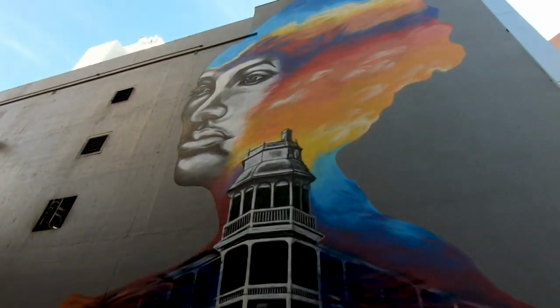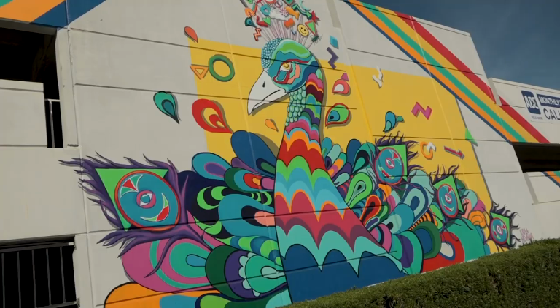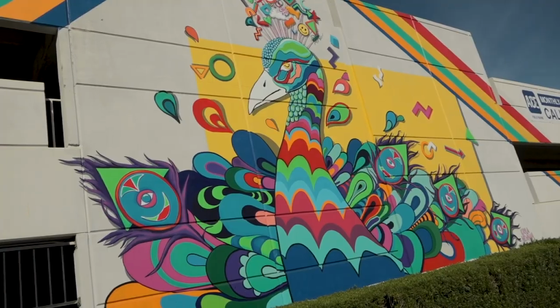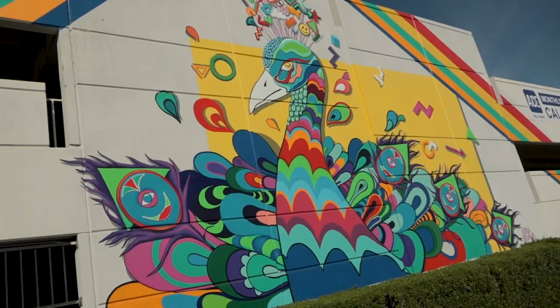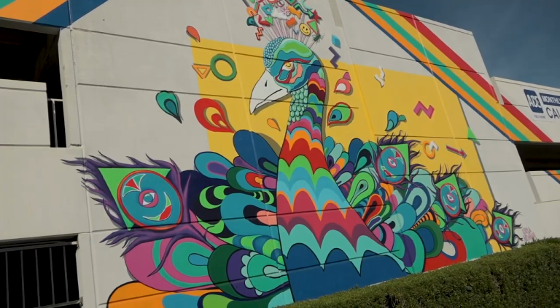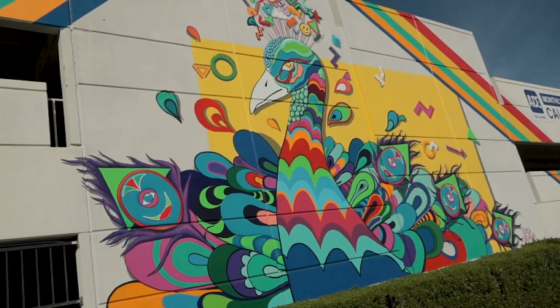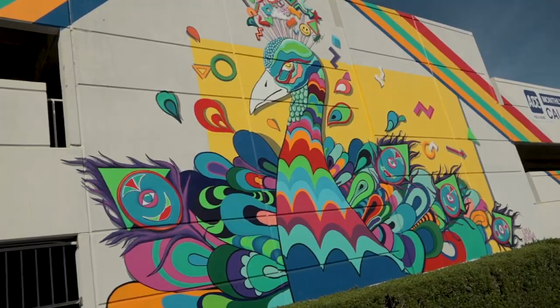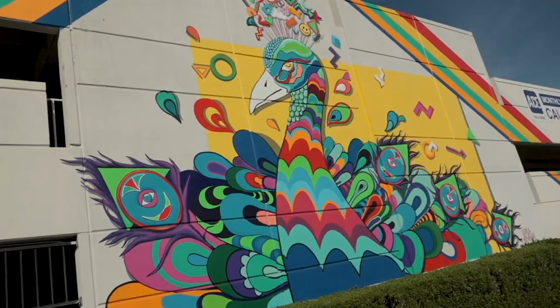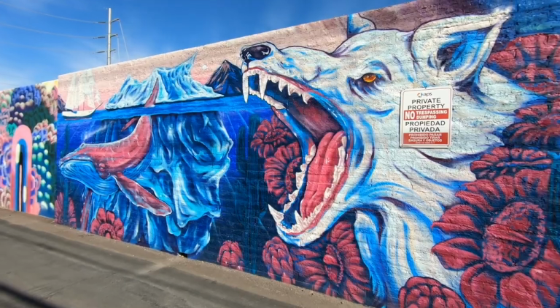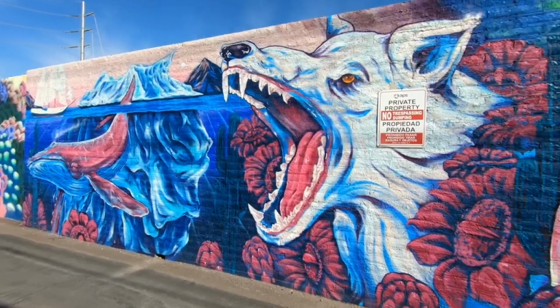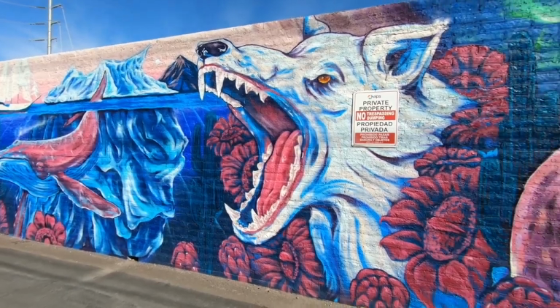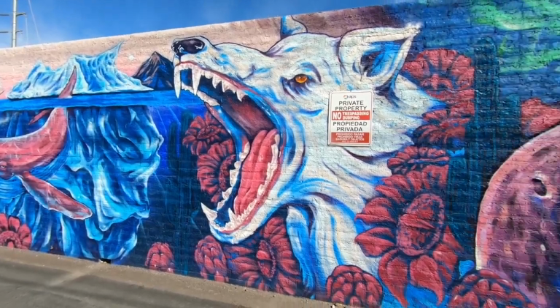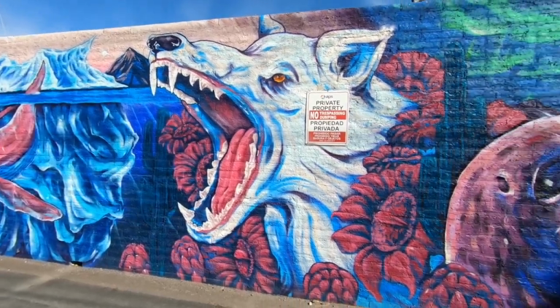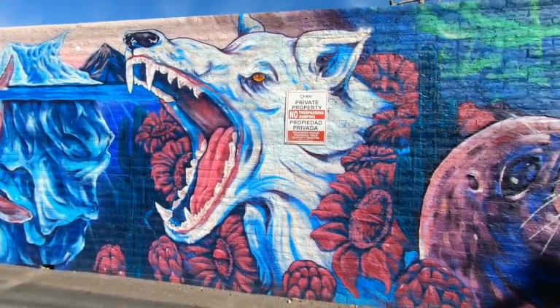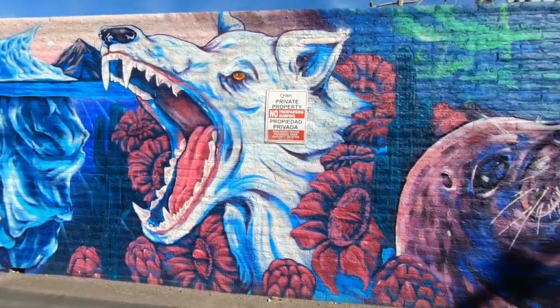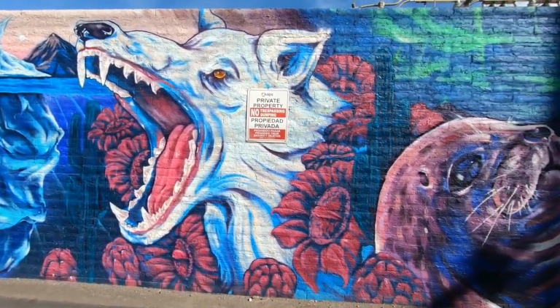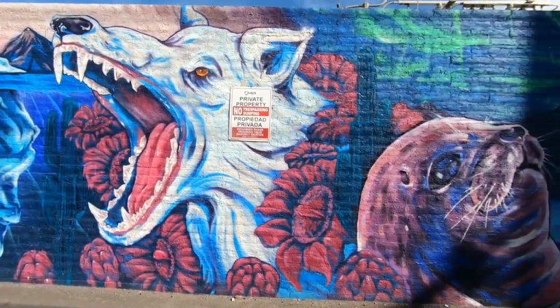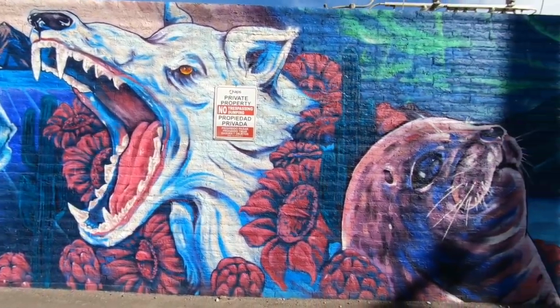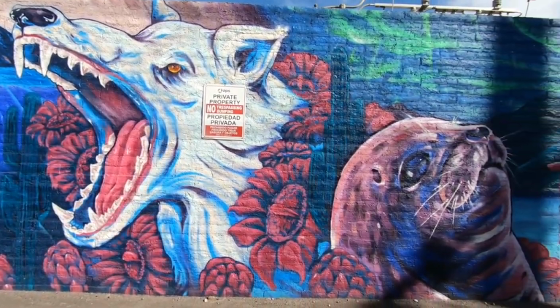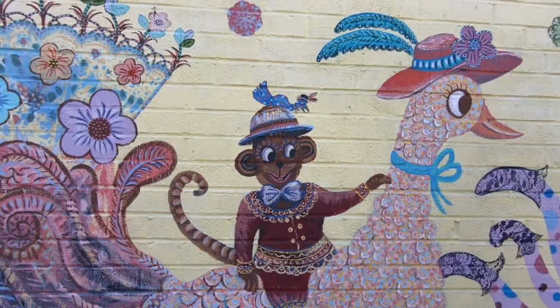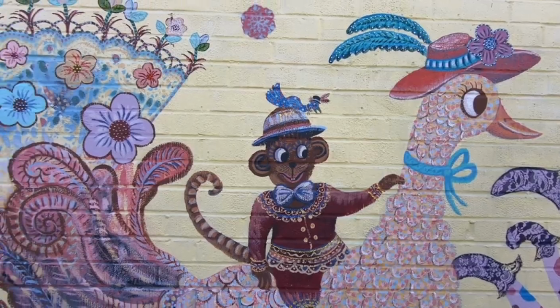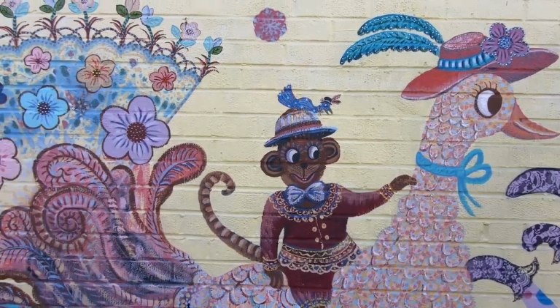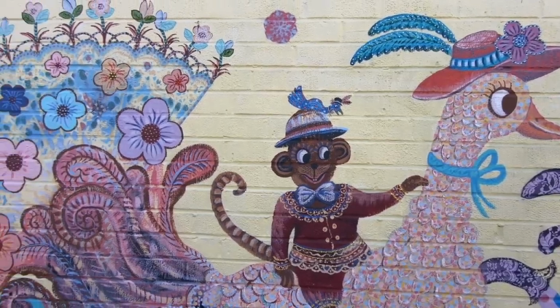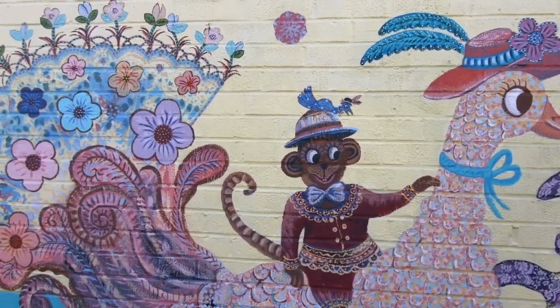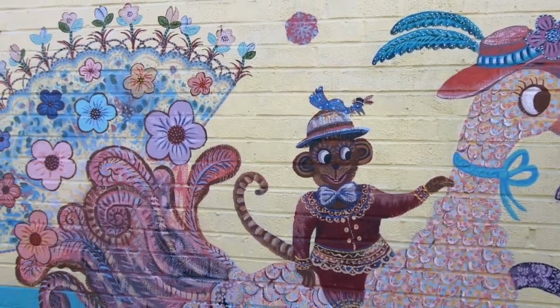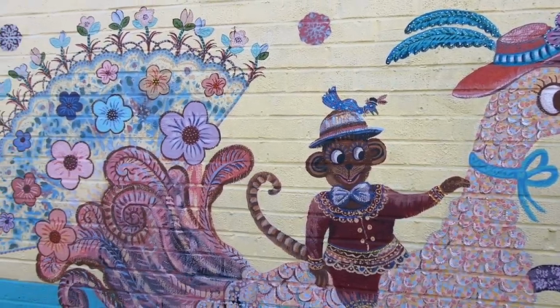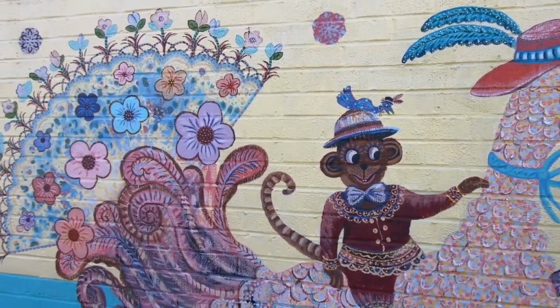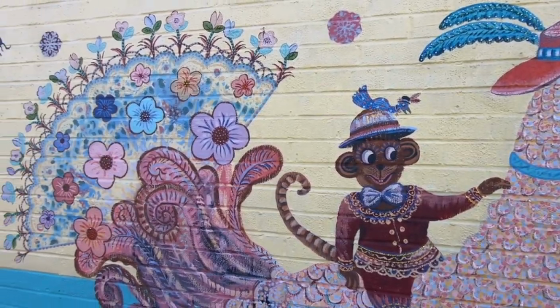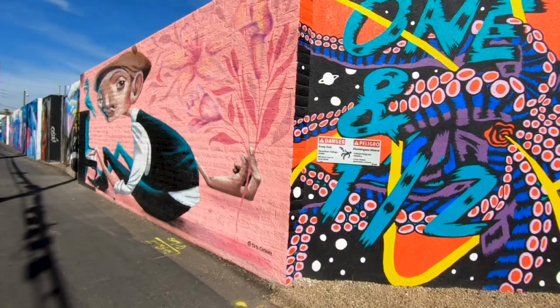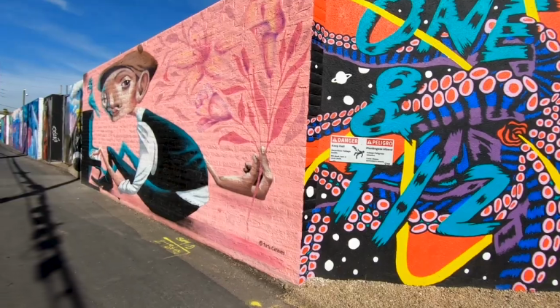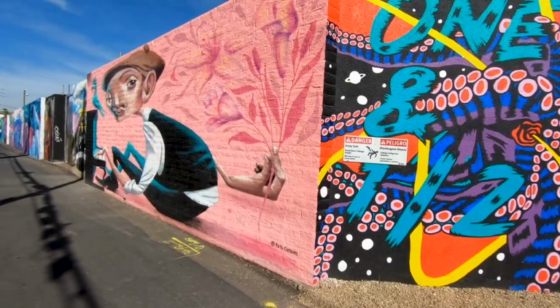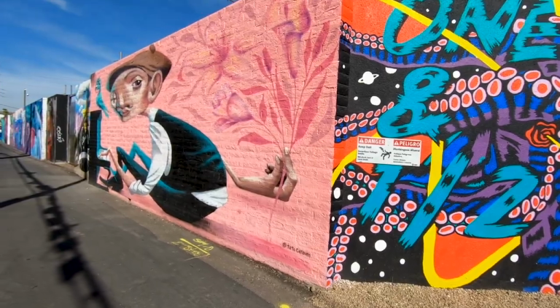Come check out the murals in downtown Phoenix for yourself. And that's your quick zip.